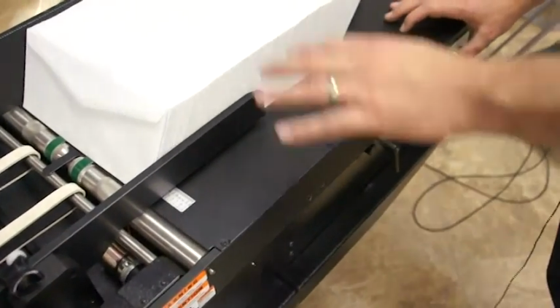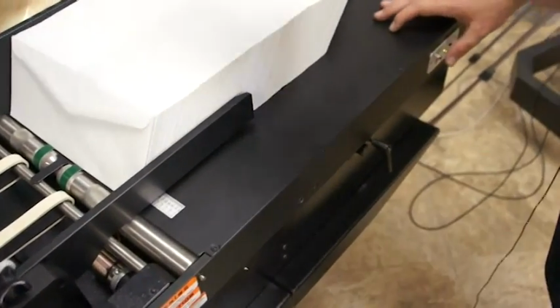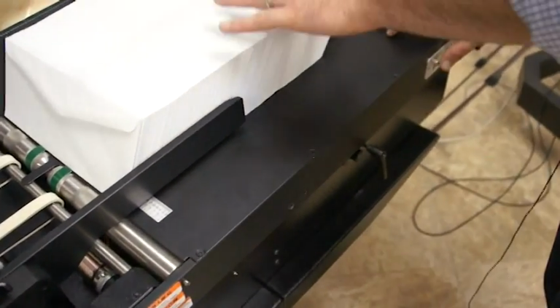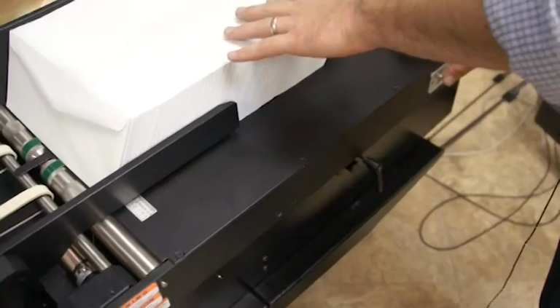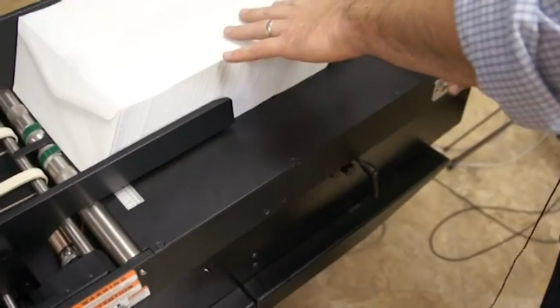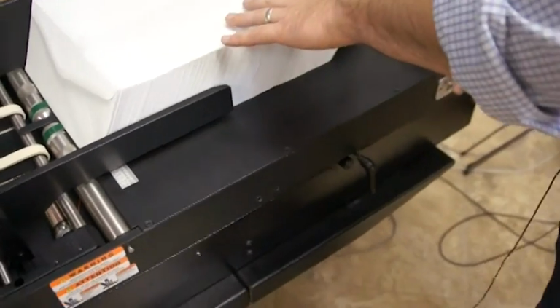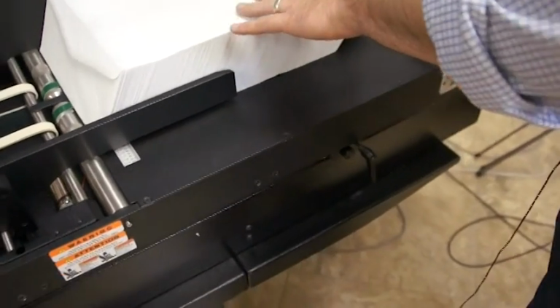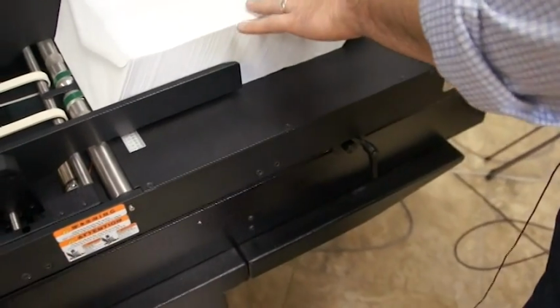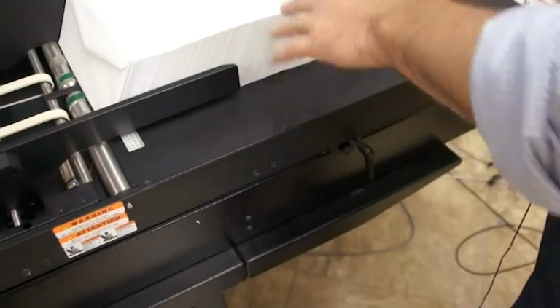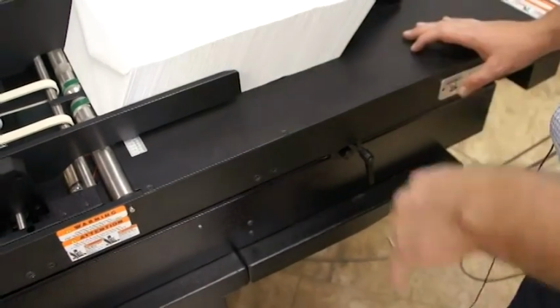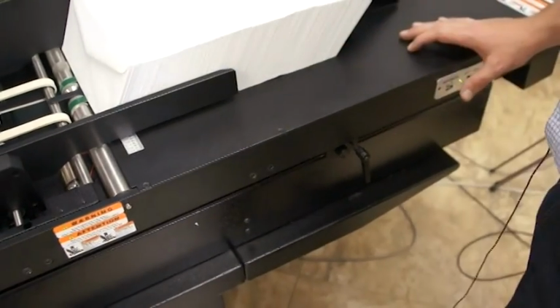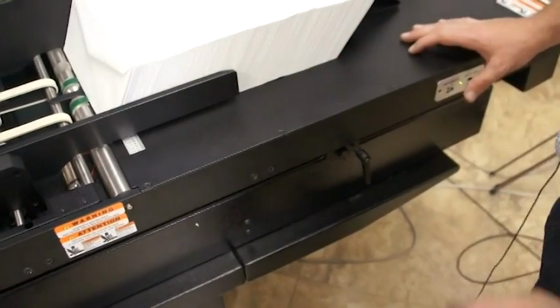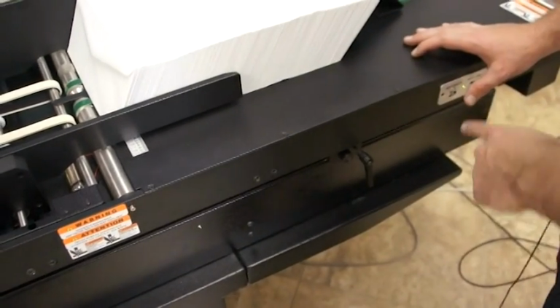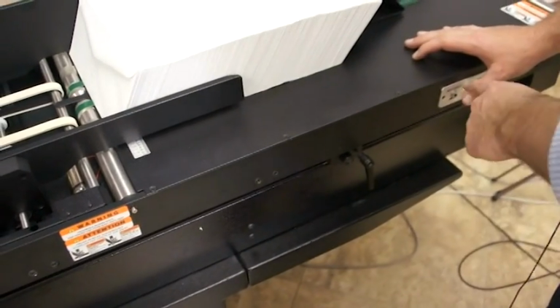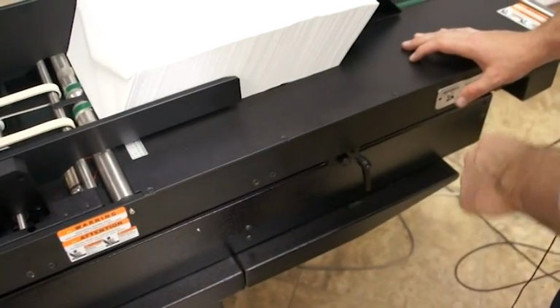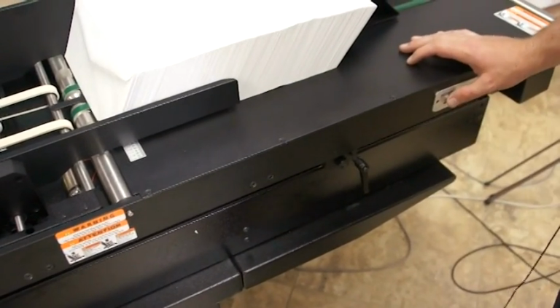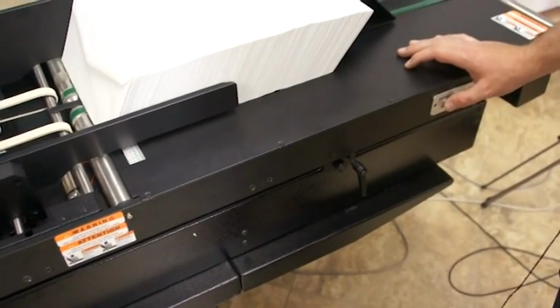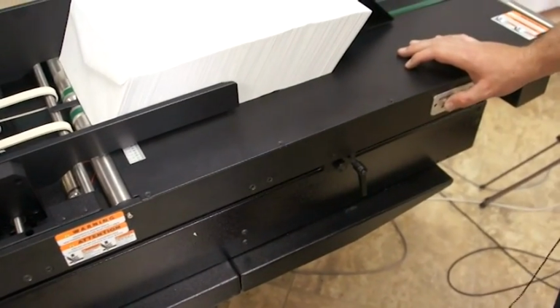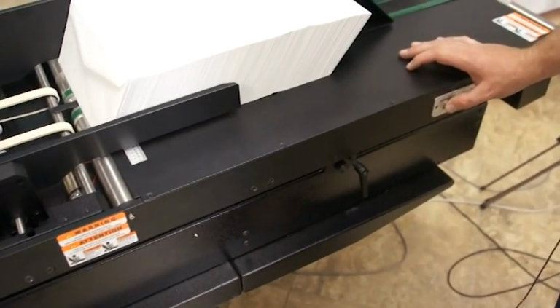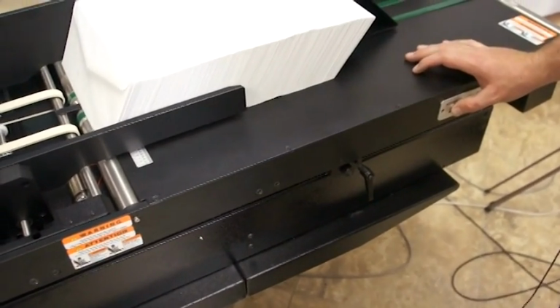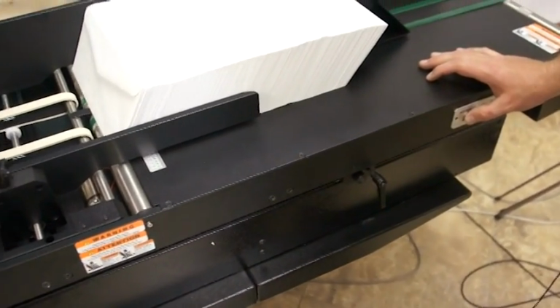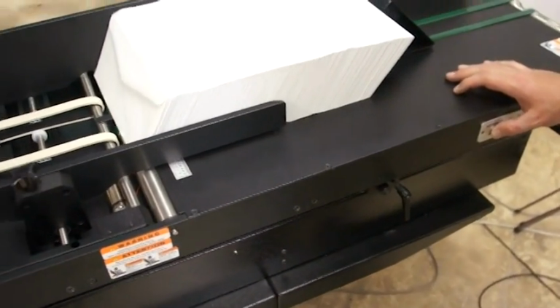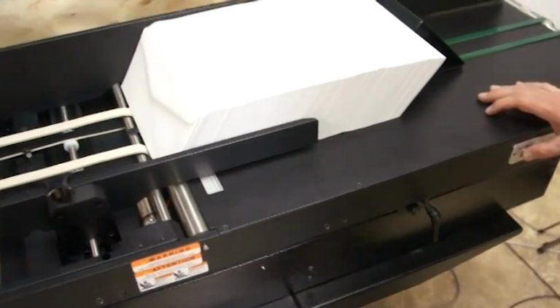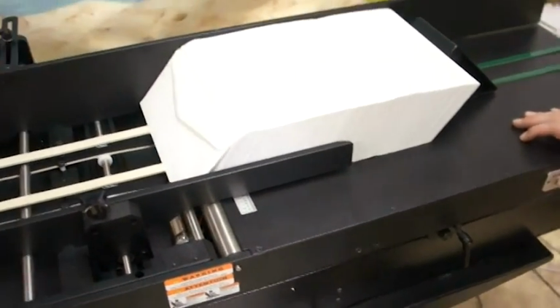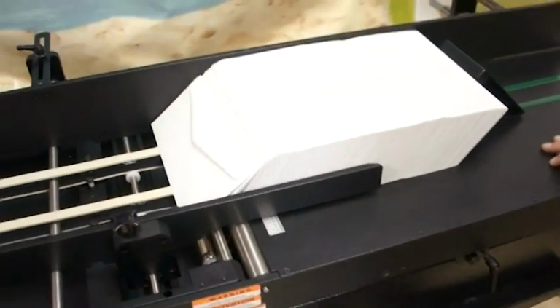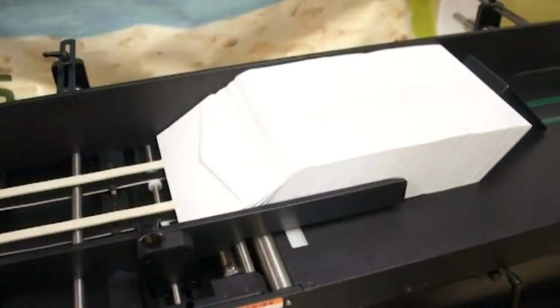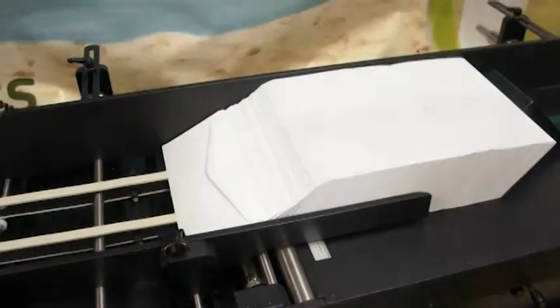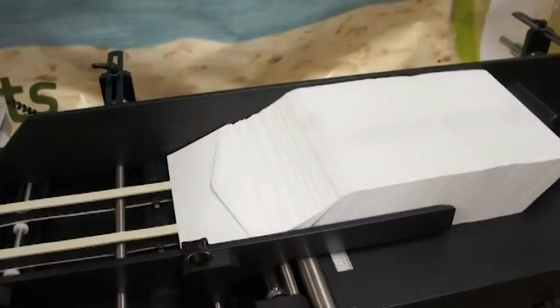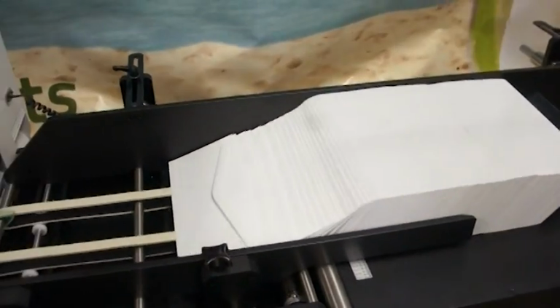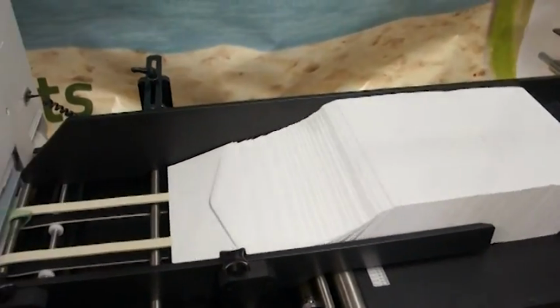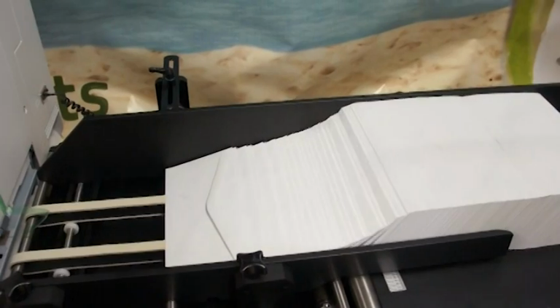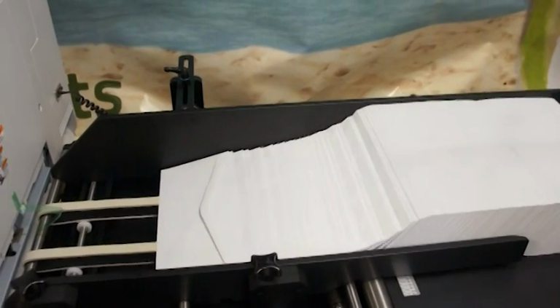I've got number 10 envelopes loaded. I'm just going to hold down the advance button and get this thing fired up for you.